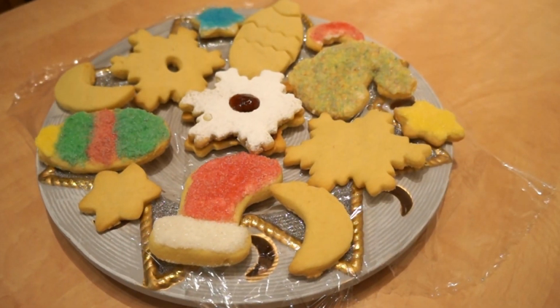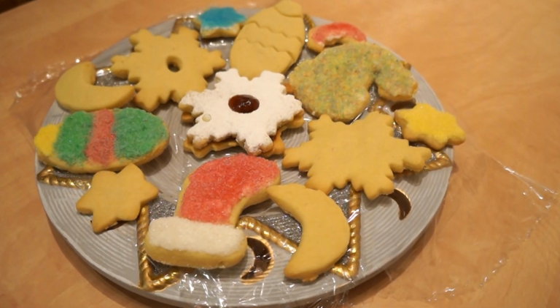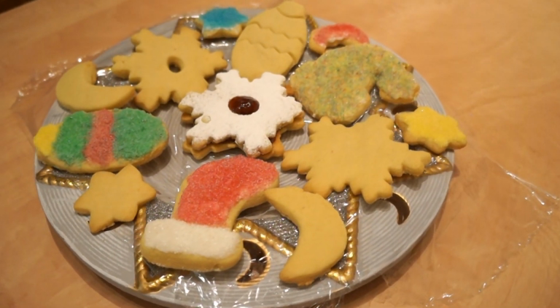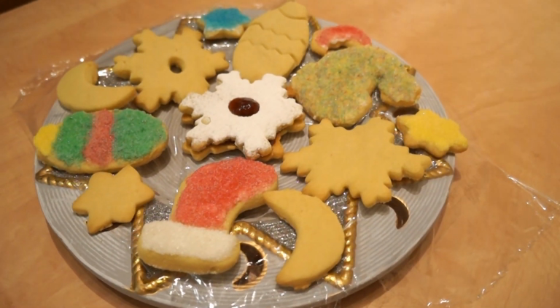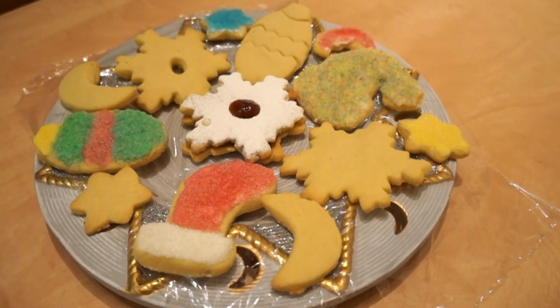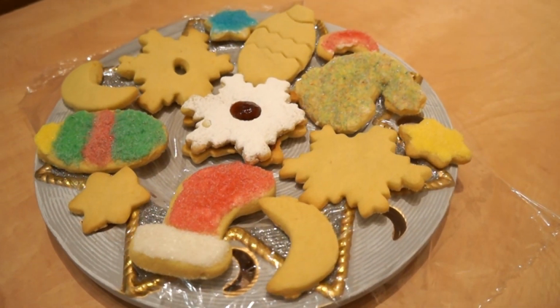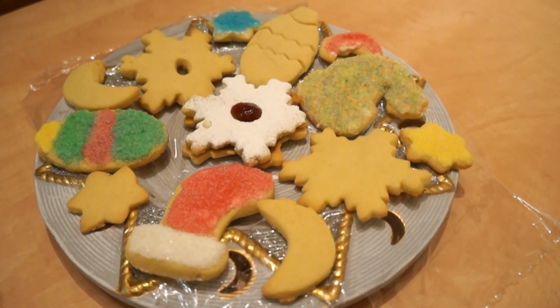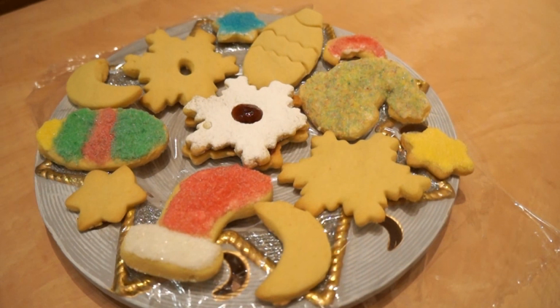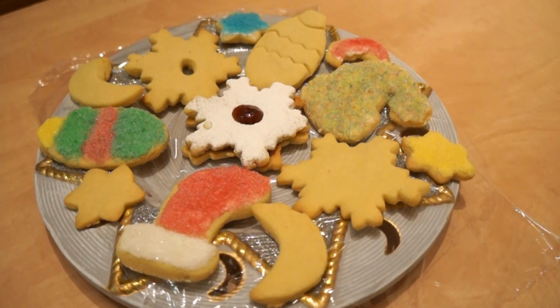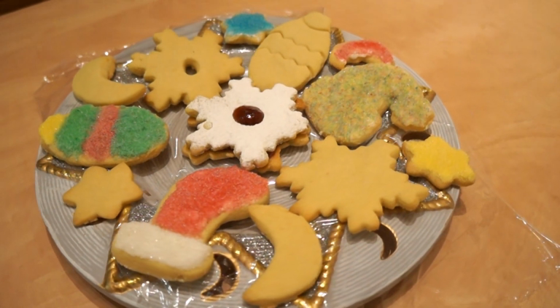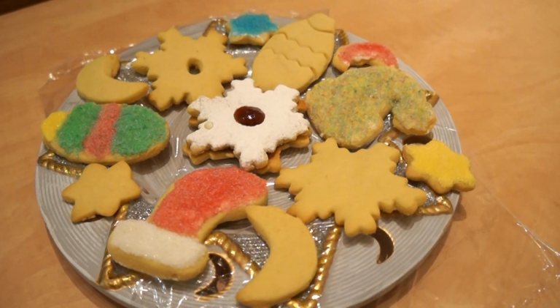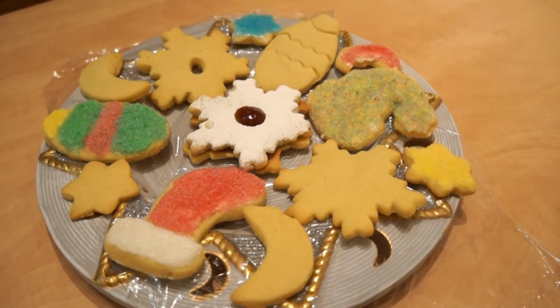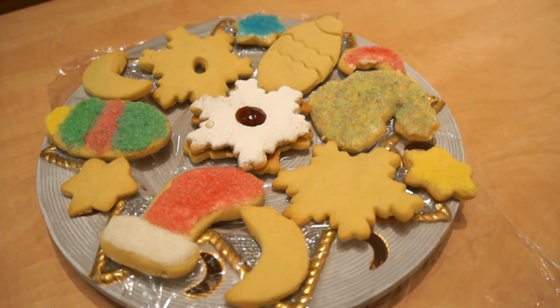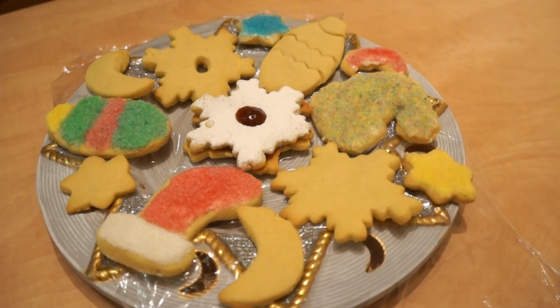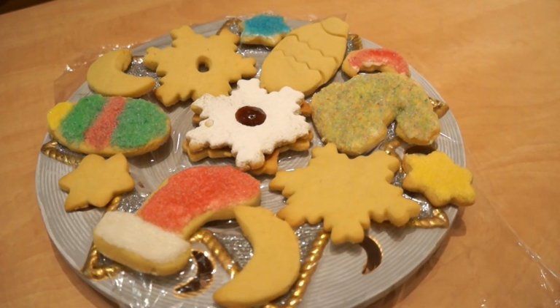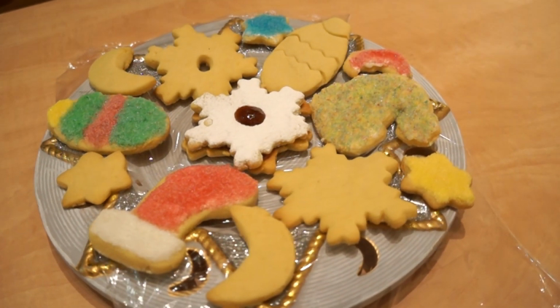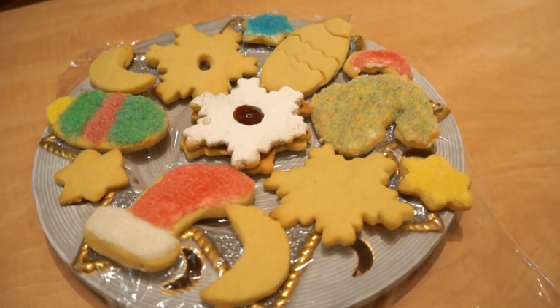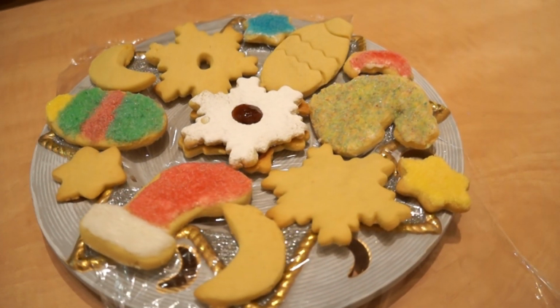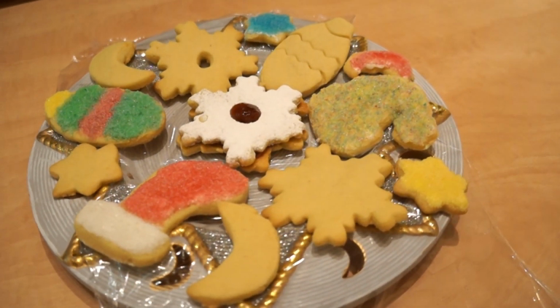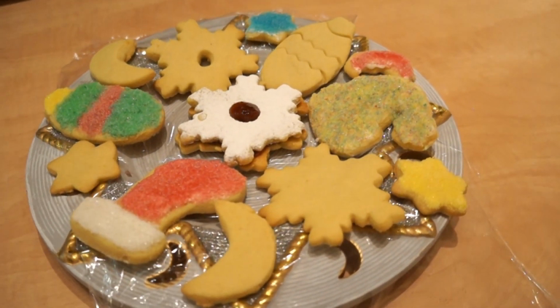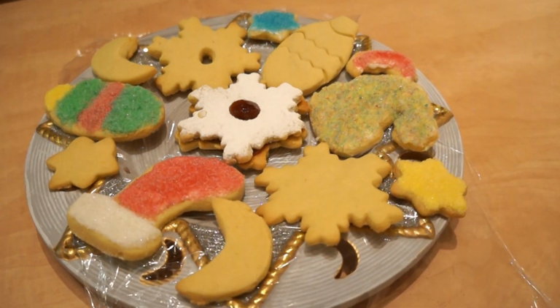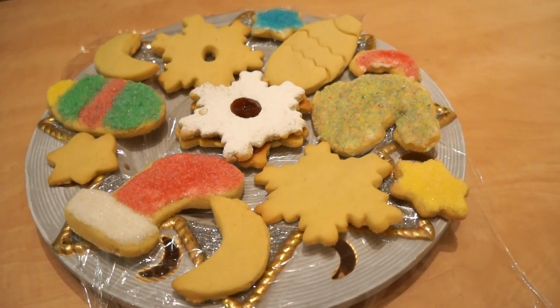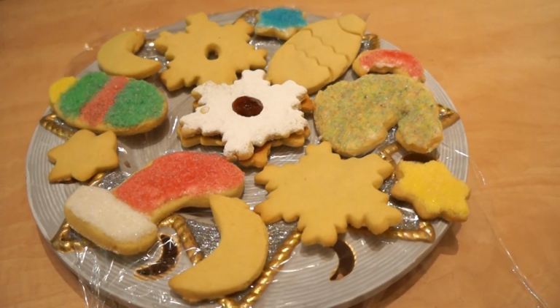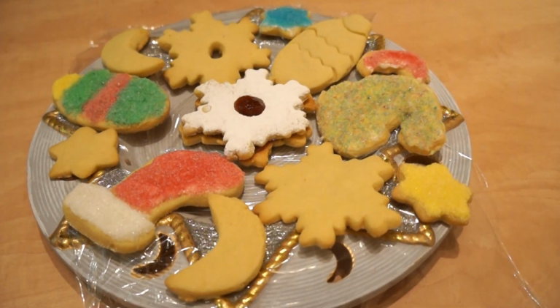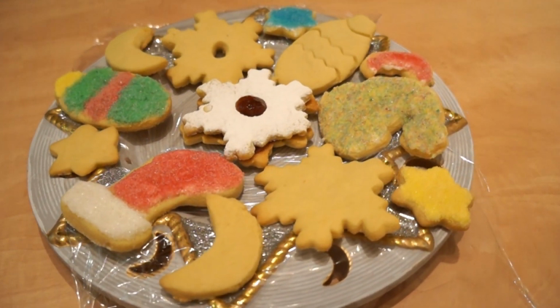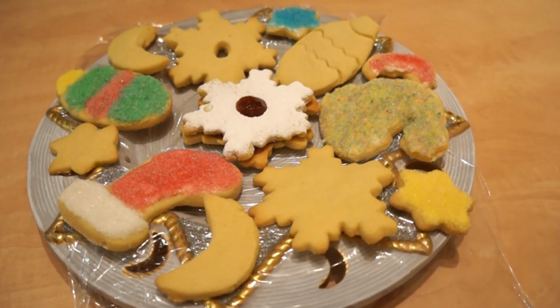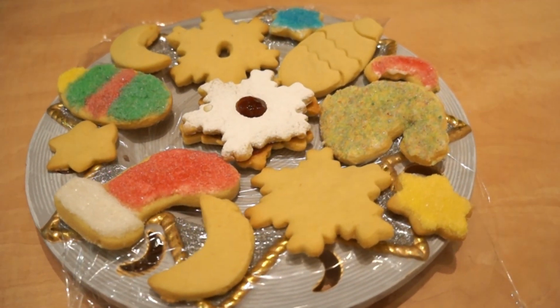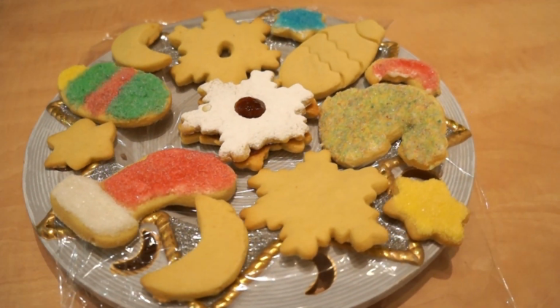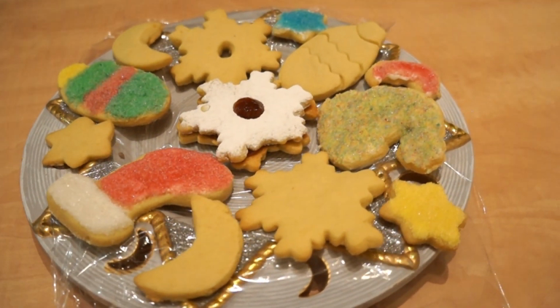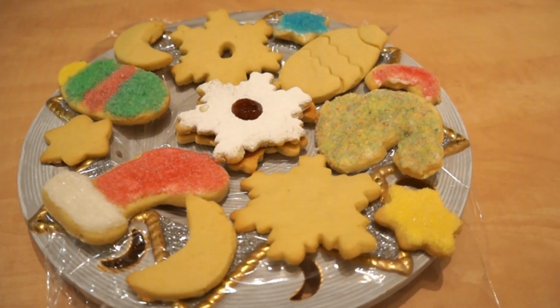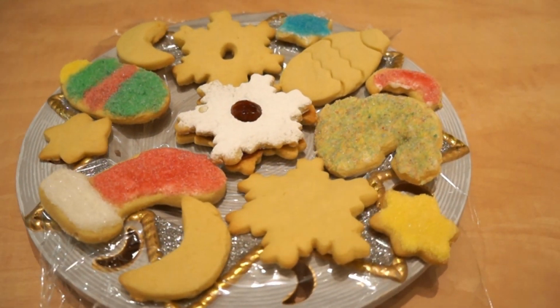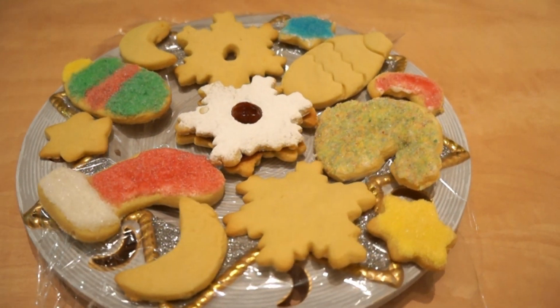In the next video, I will show you how to make your biscuits. Good luck!